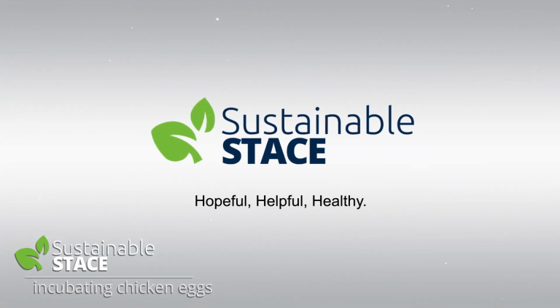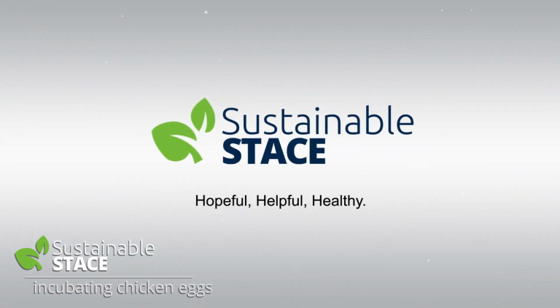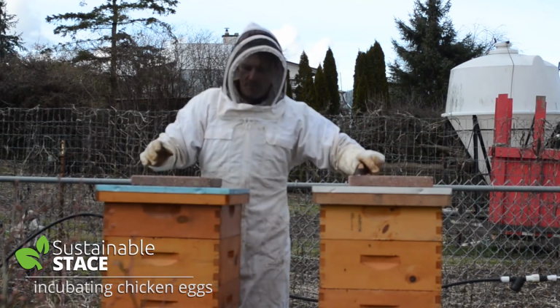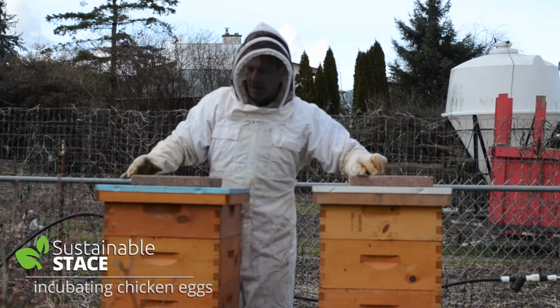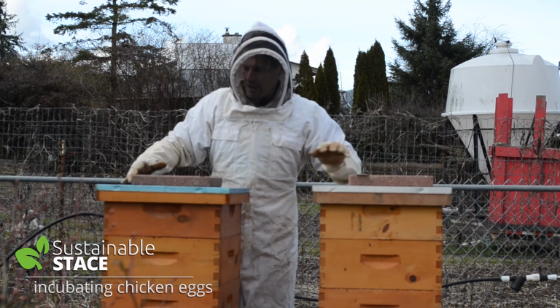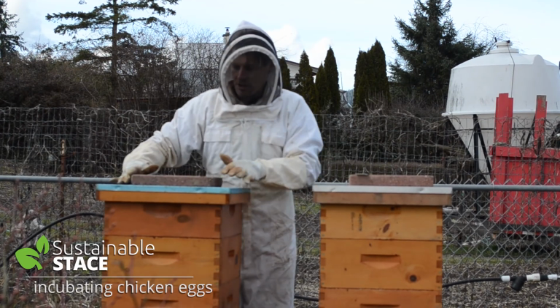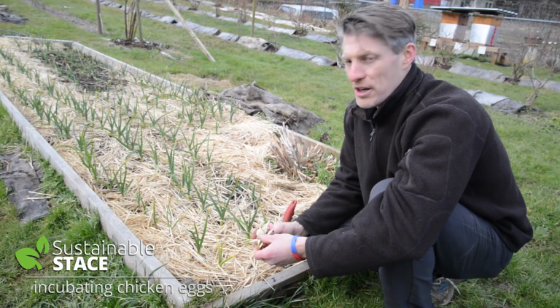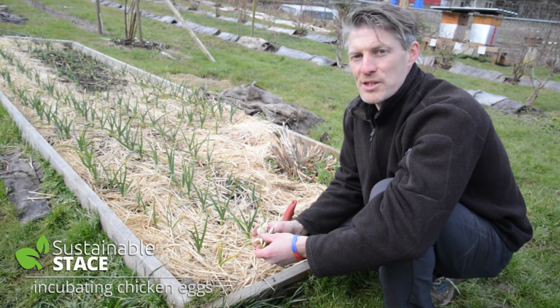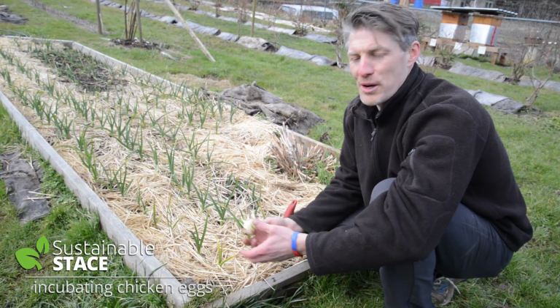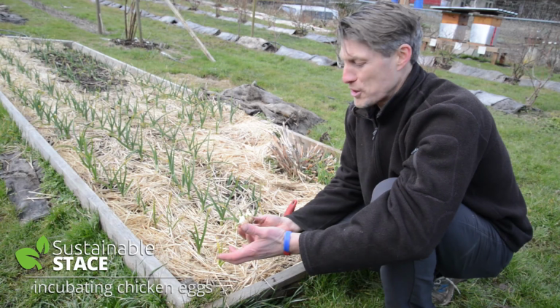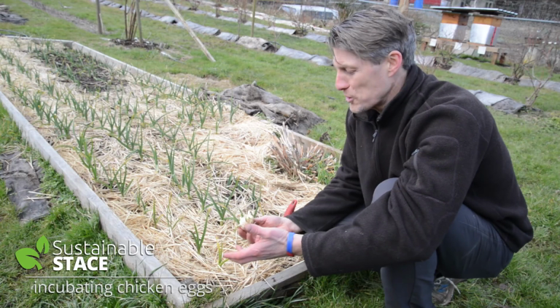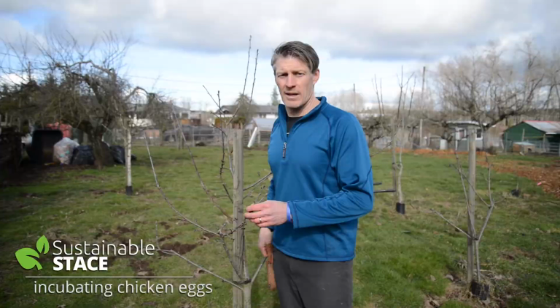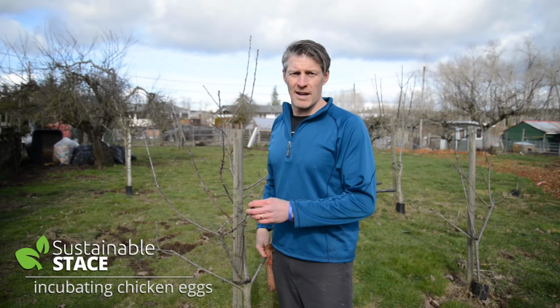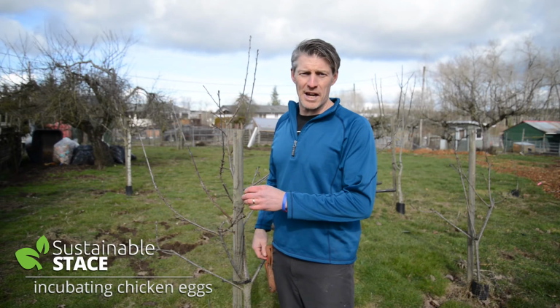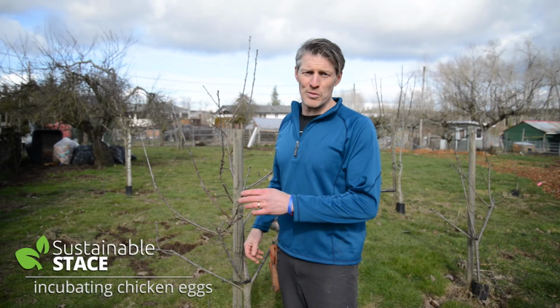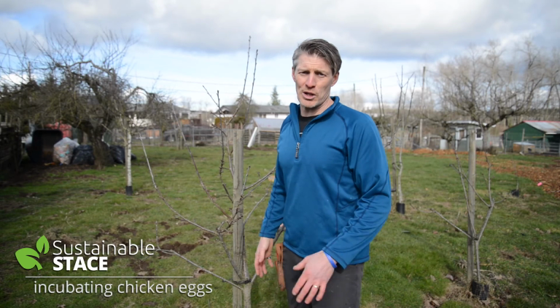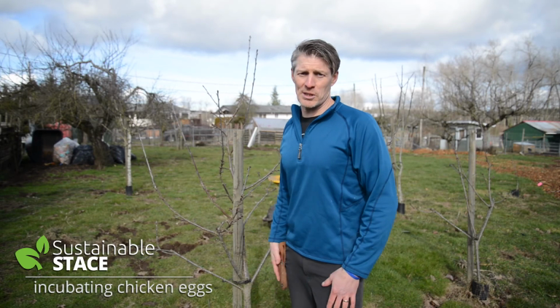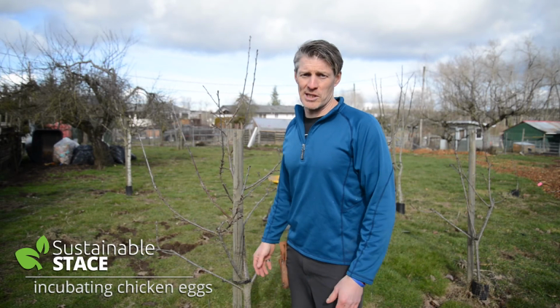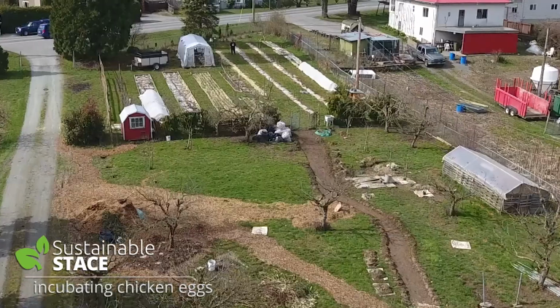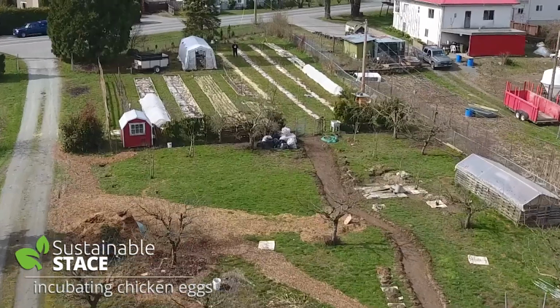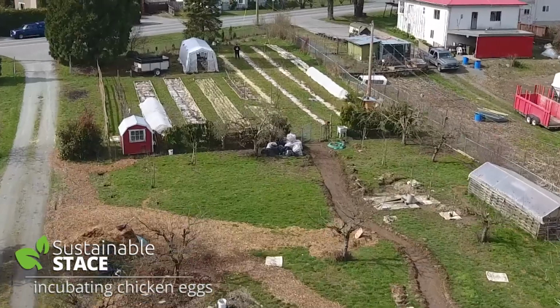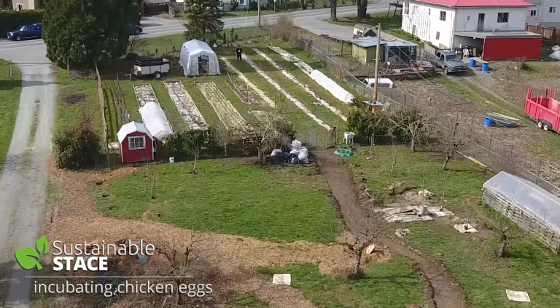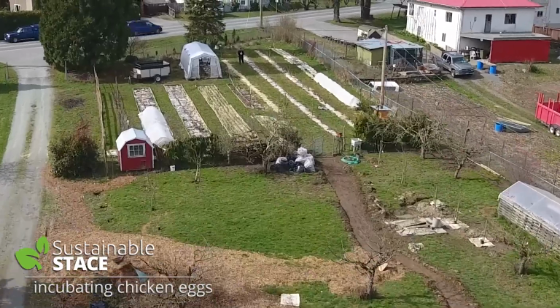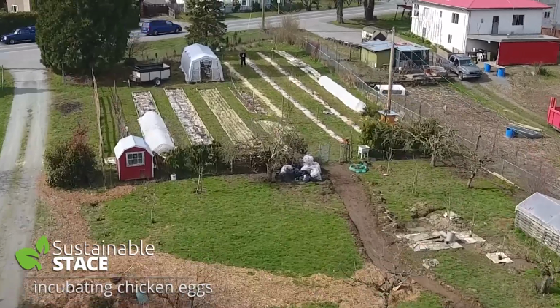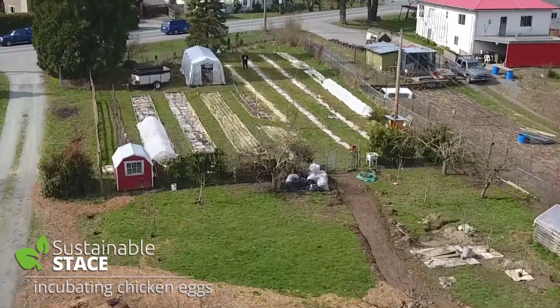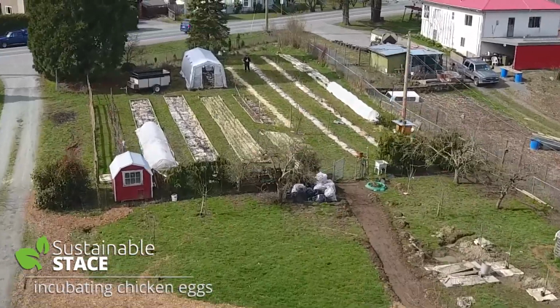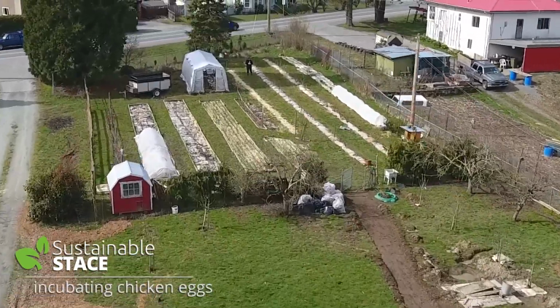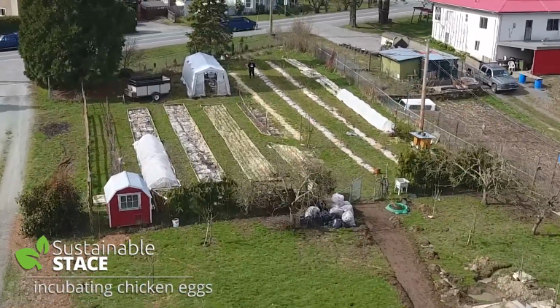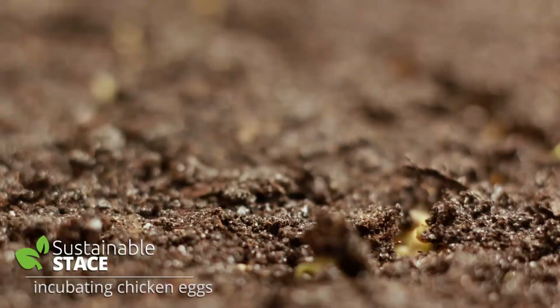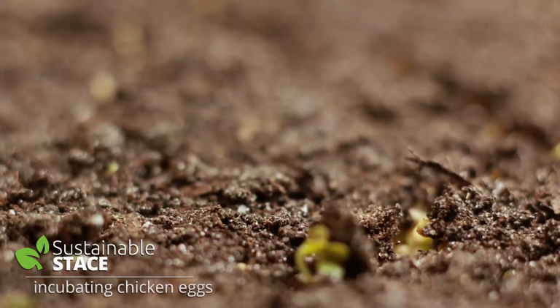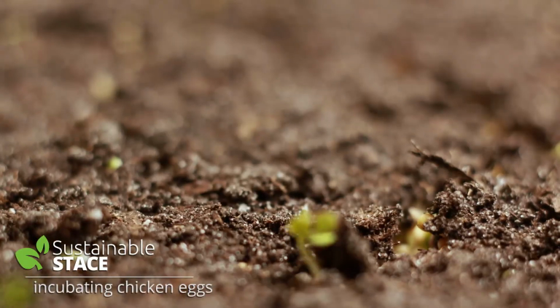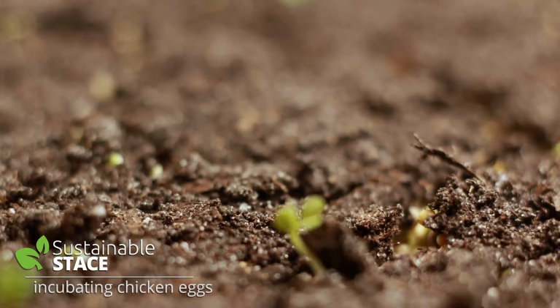I'm Stacey Tapes. For me, healthy food and sustainability are totally connected. You can grow it yourself.